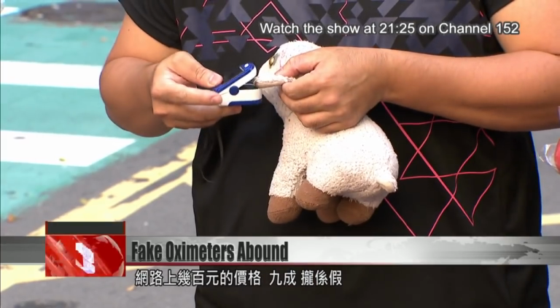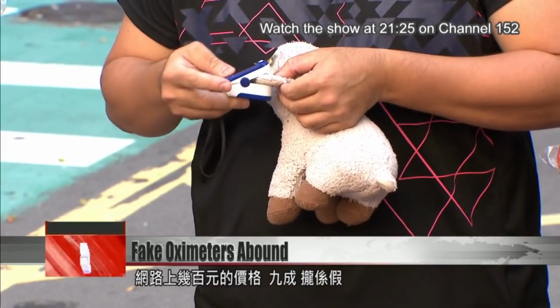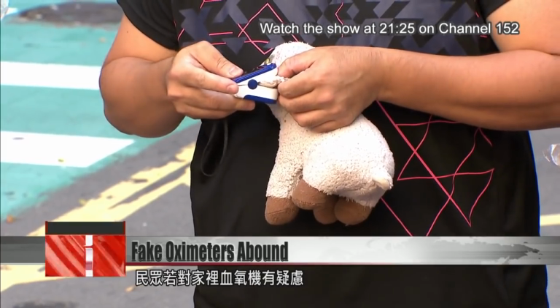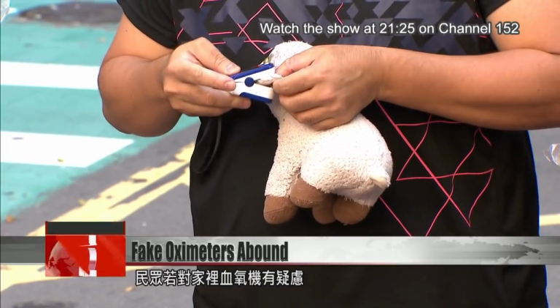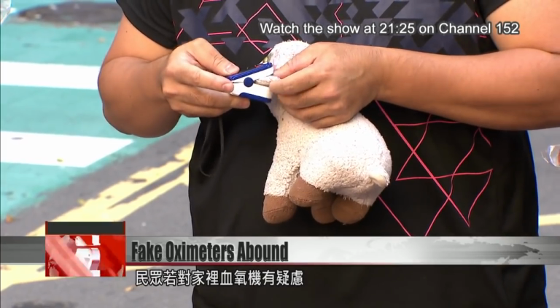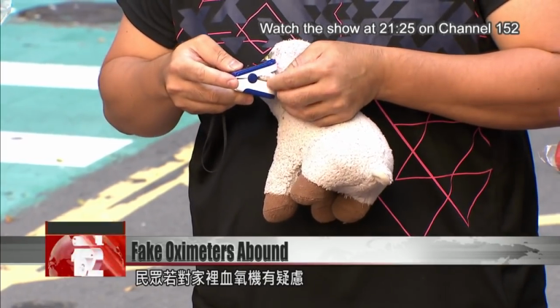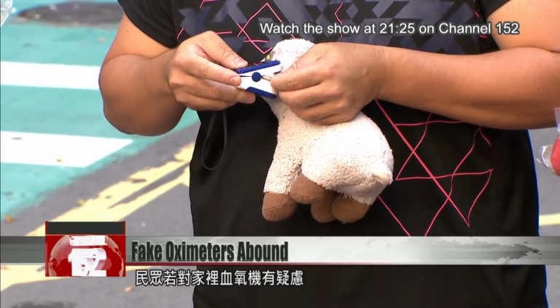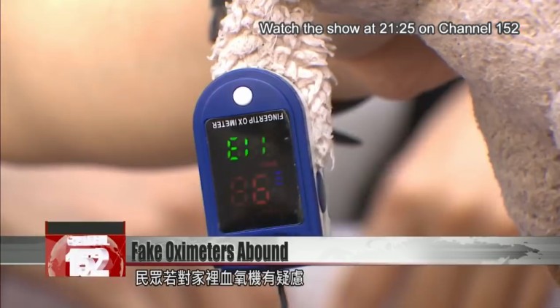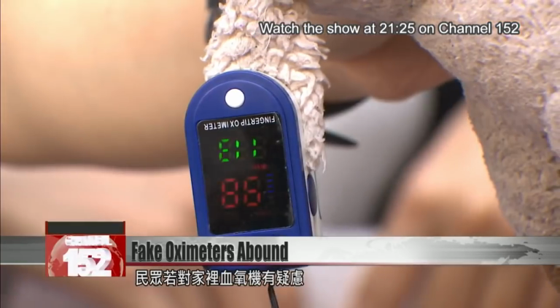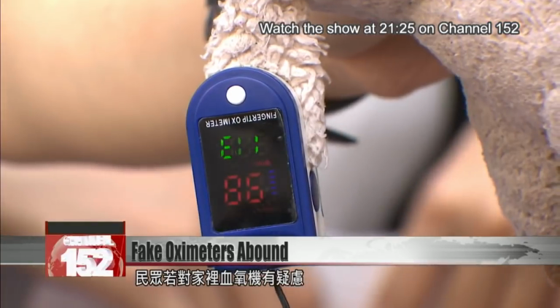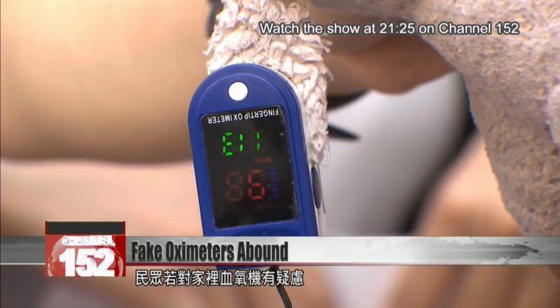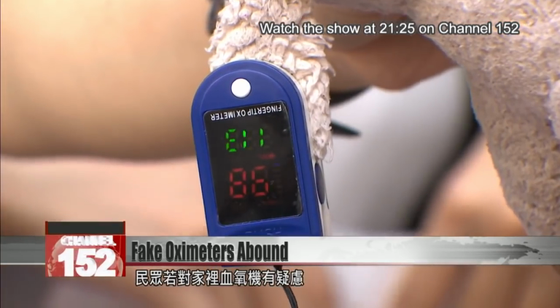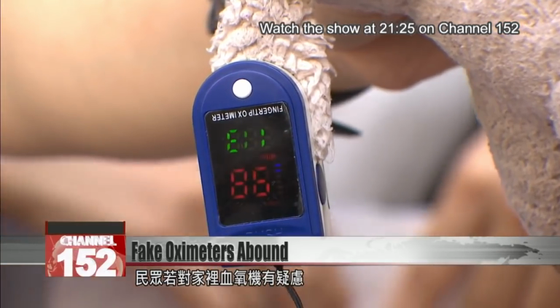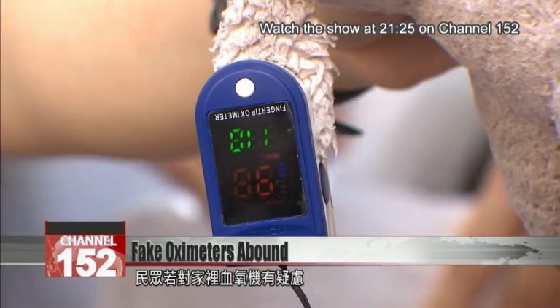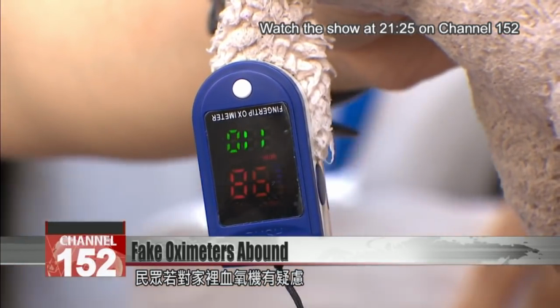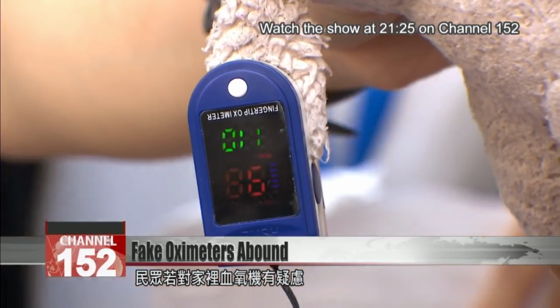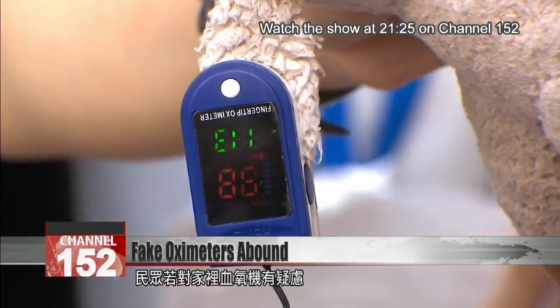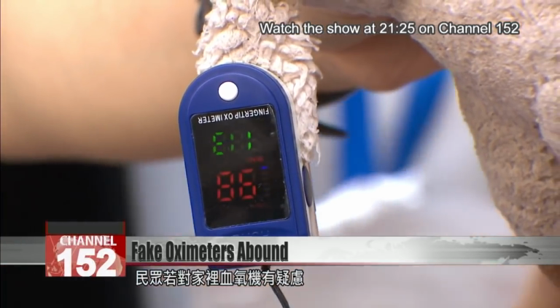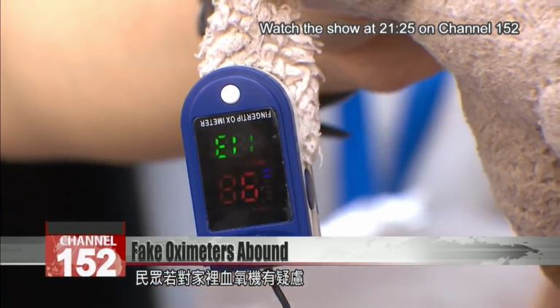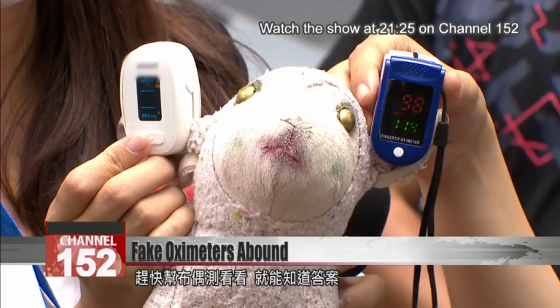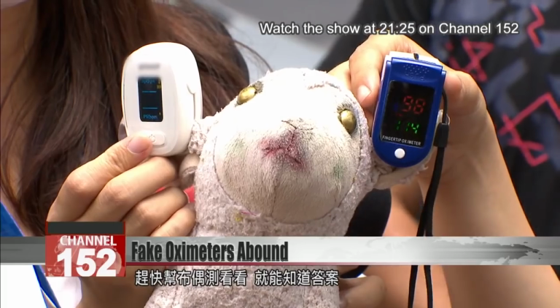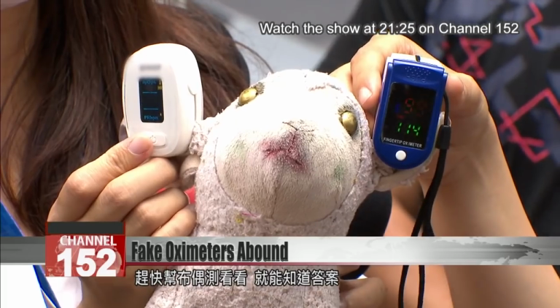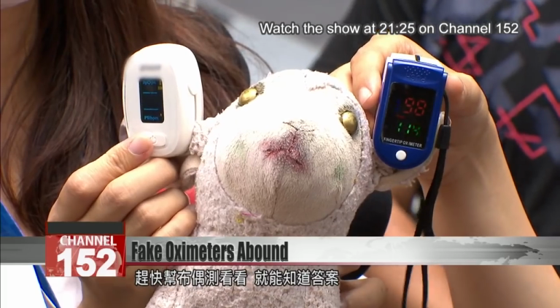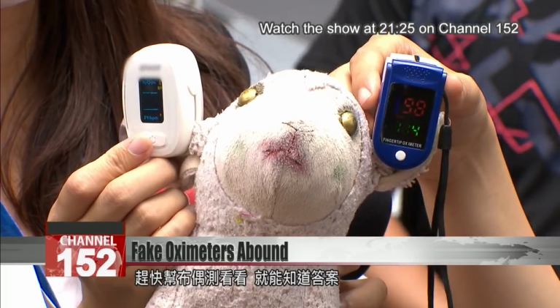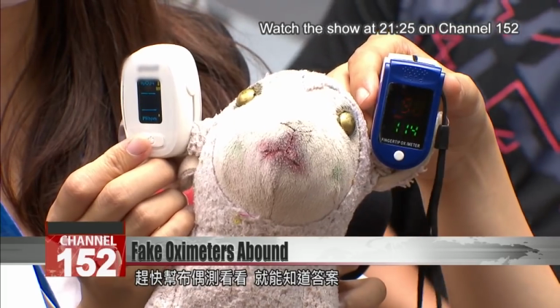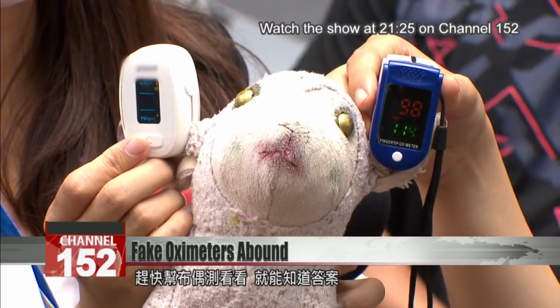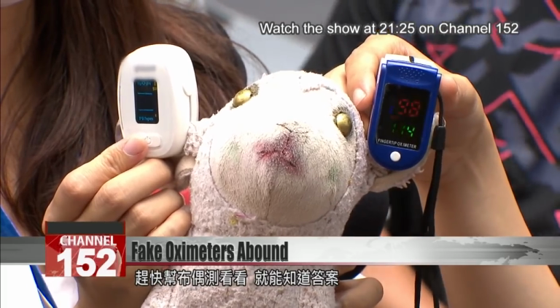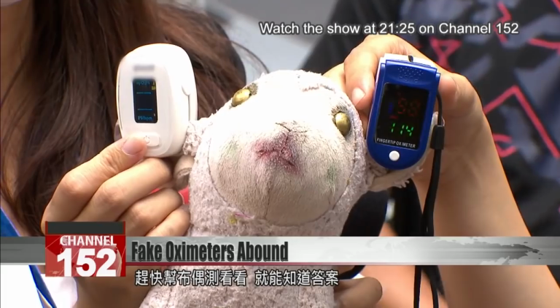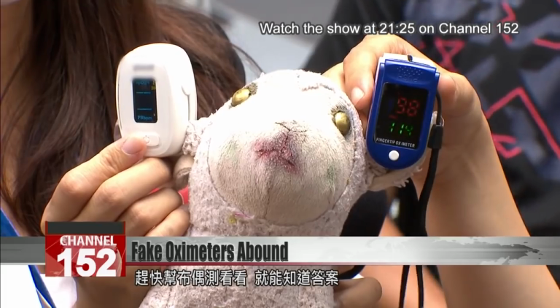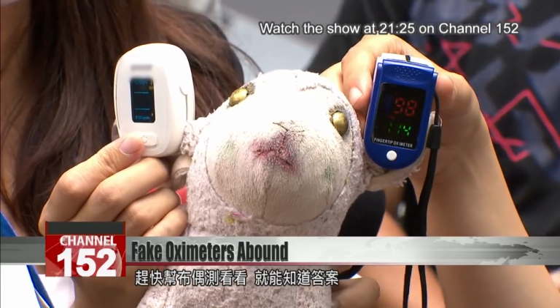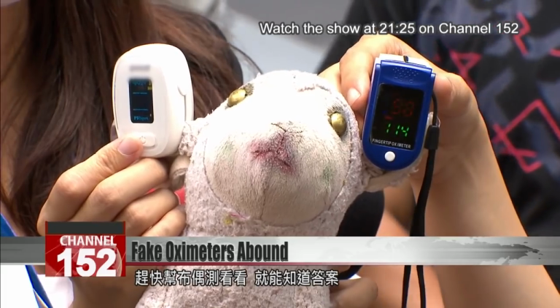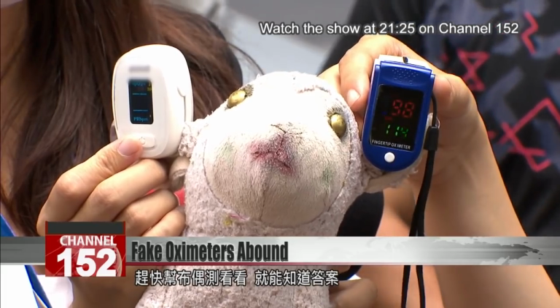If you're concerned about an oximeter in your possession, start with a test on your cuddly toys.